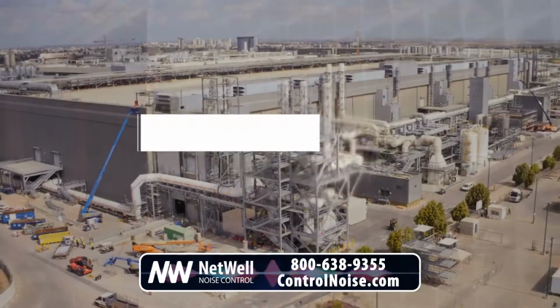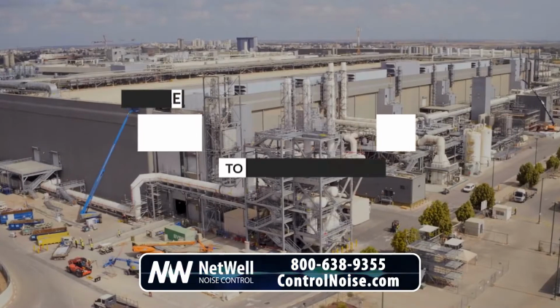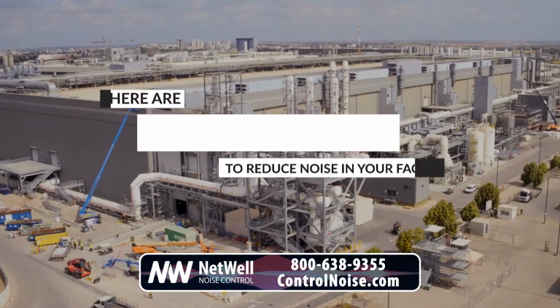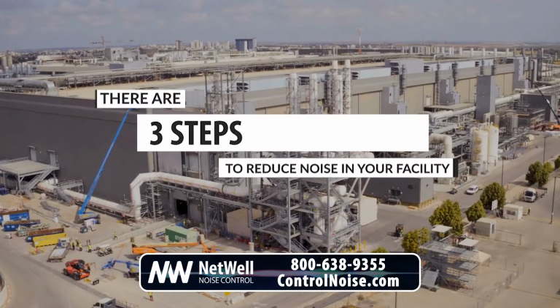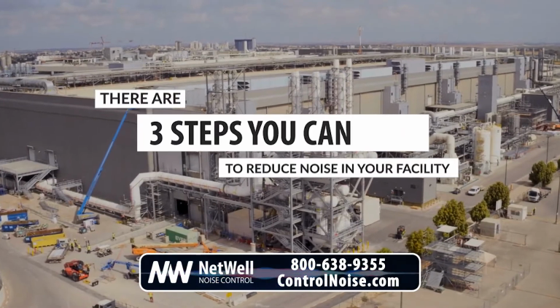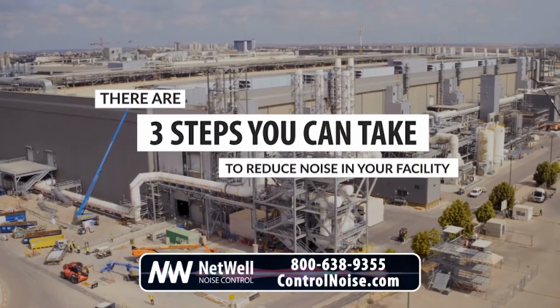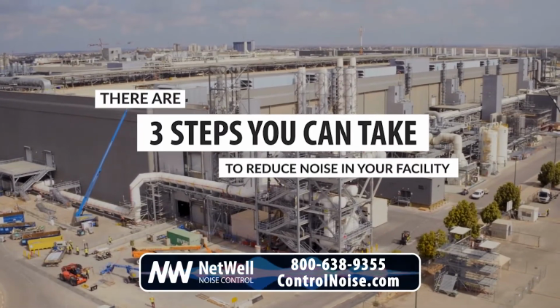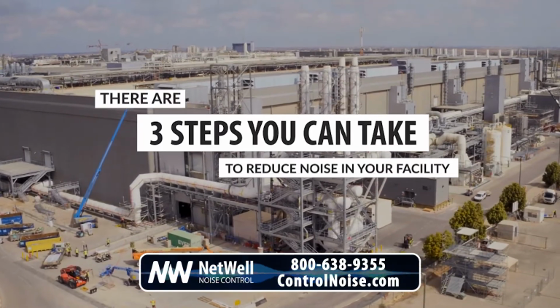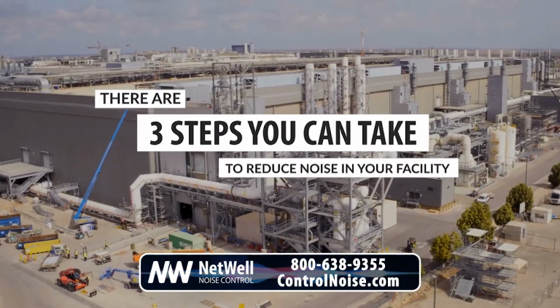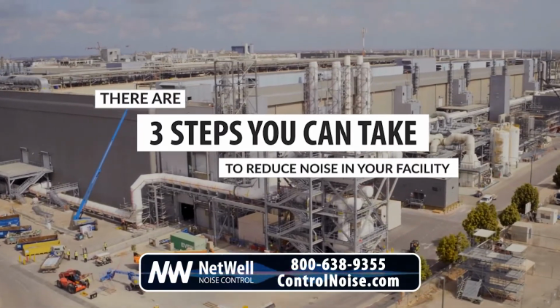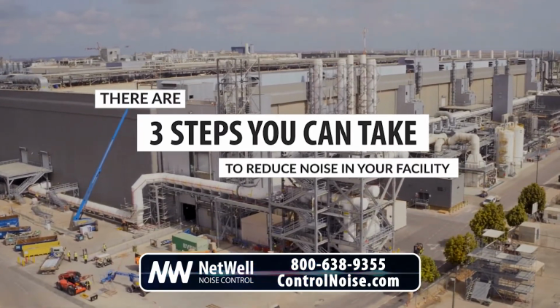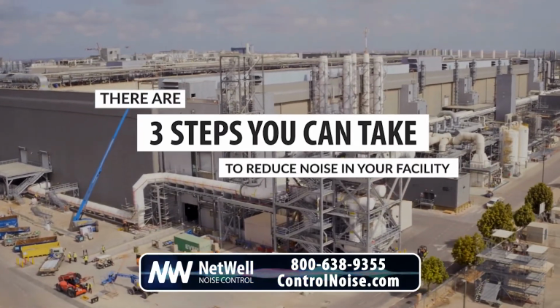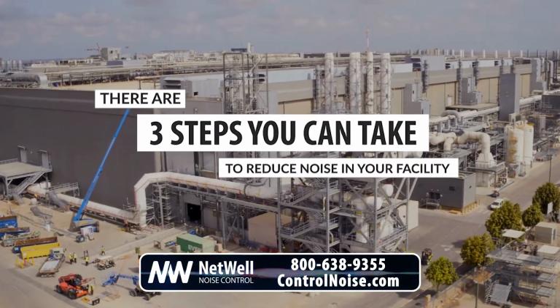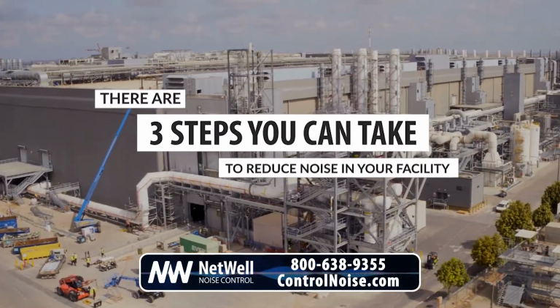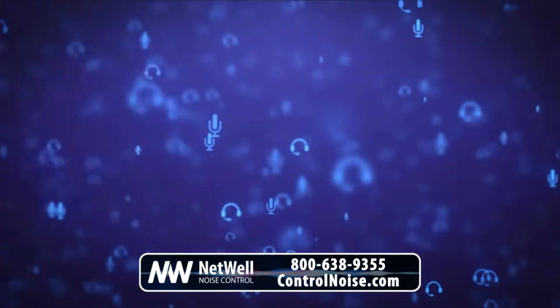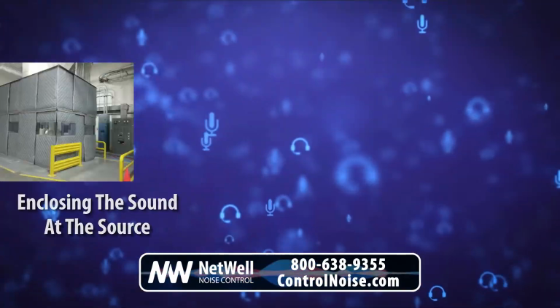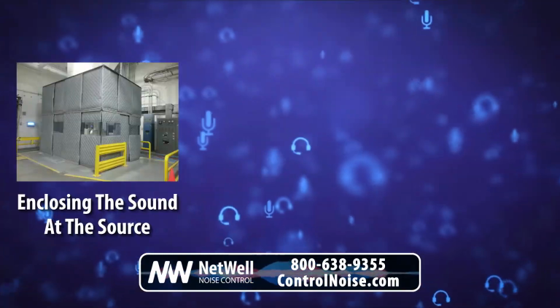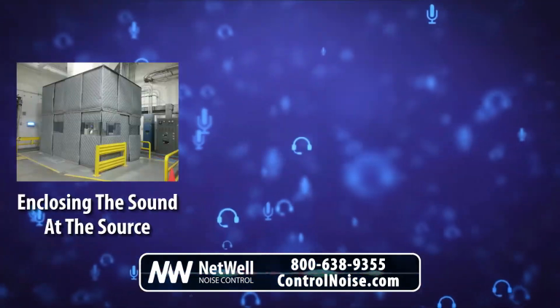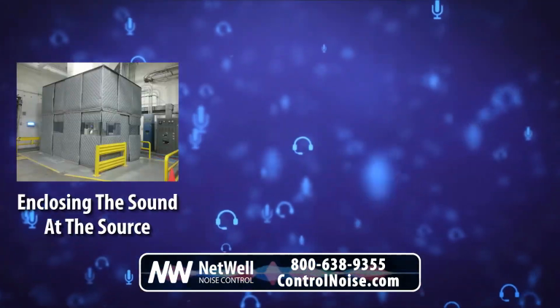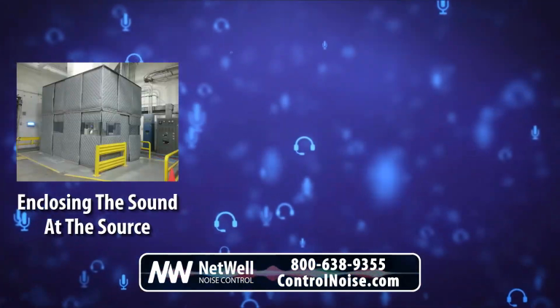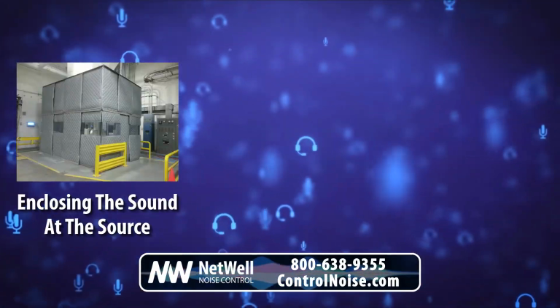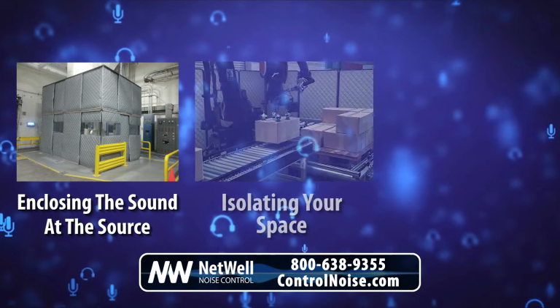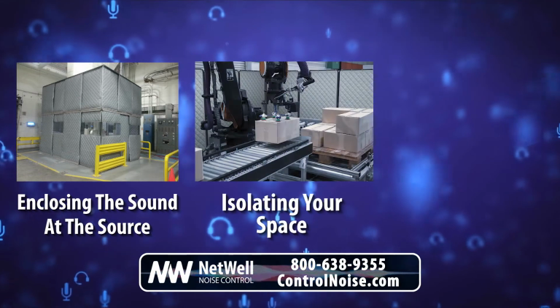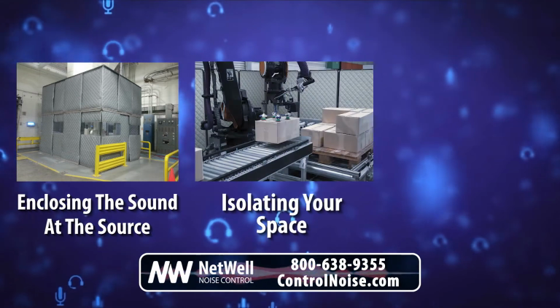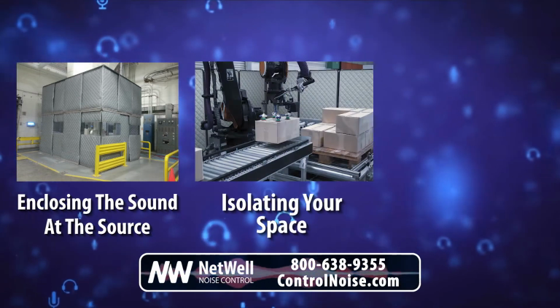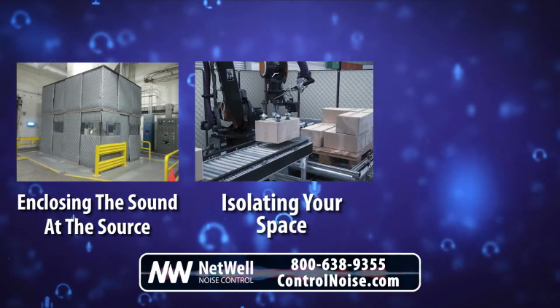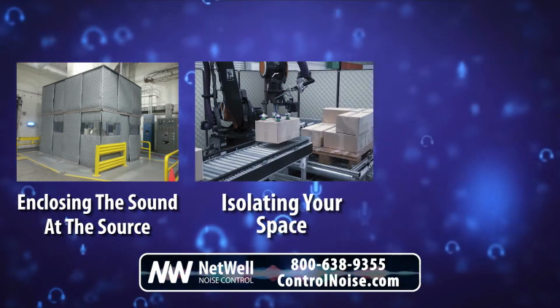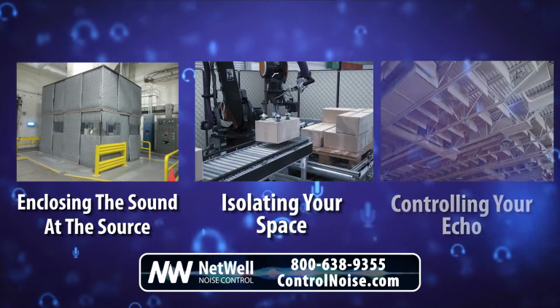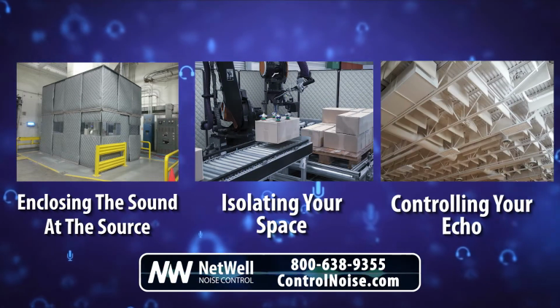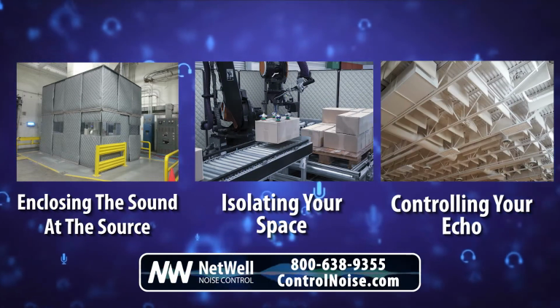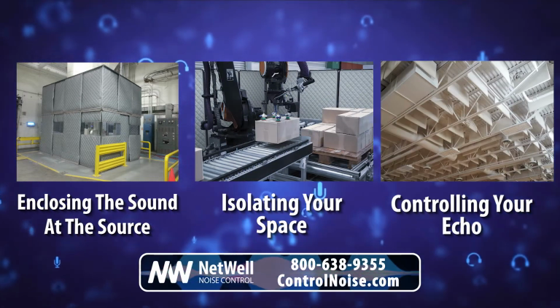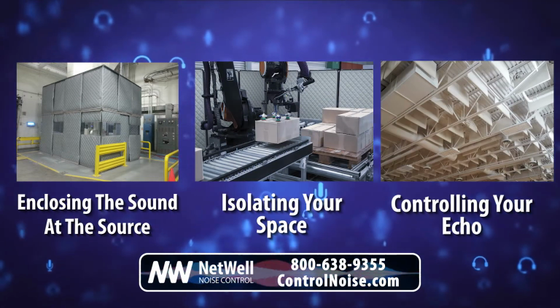There are three steps you can take to reduce noise in your facility: enclosing the sound at the source, isolating your space, and controlling your echo.